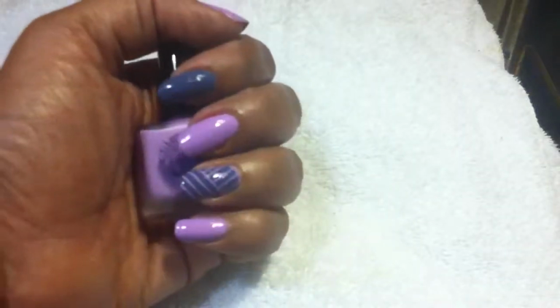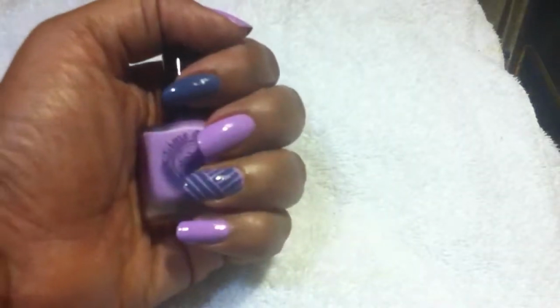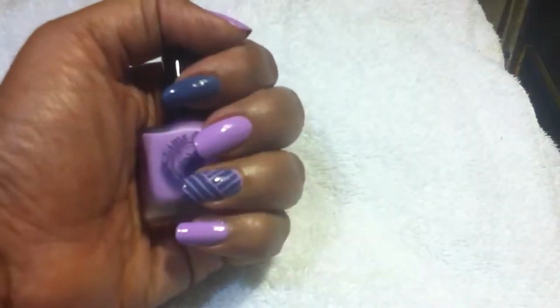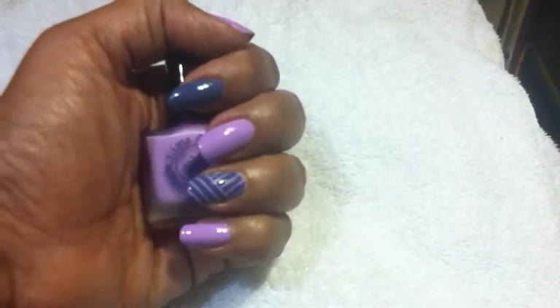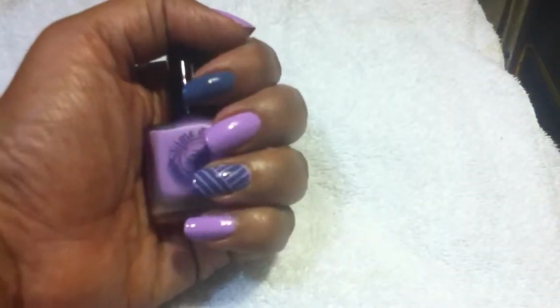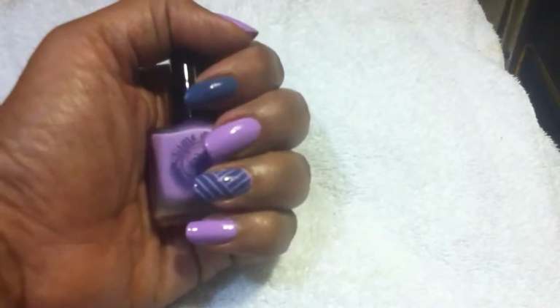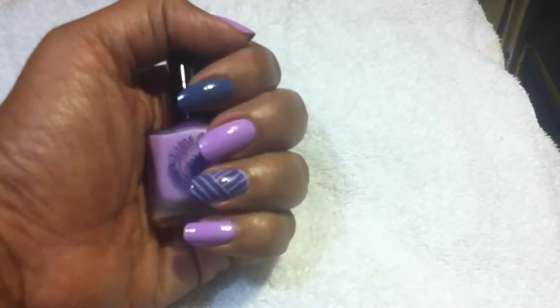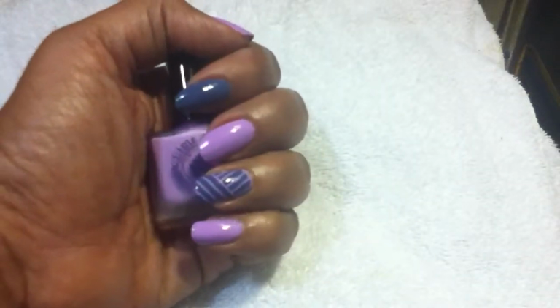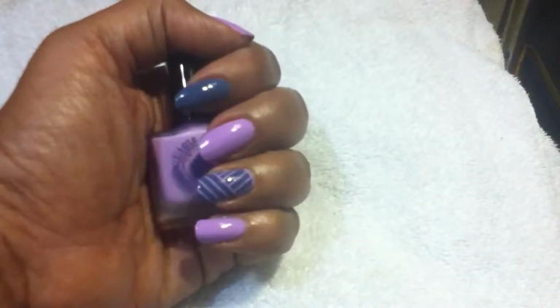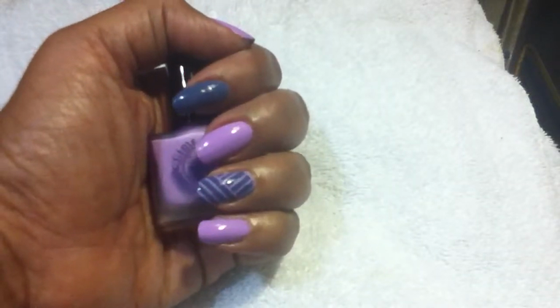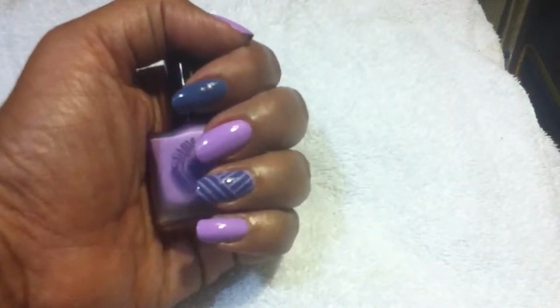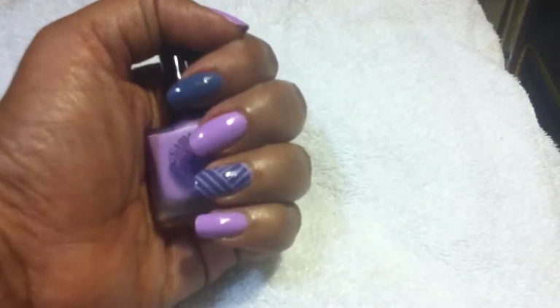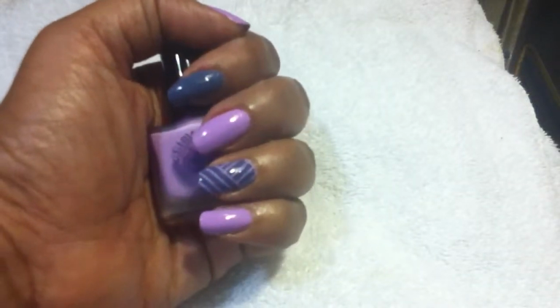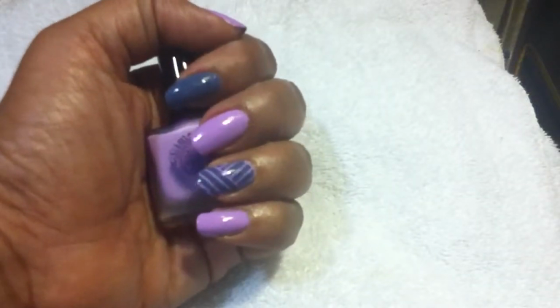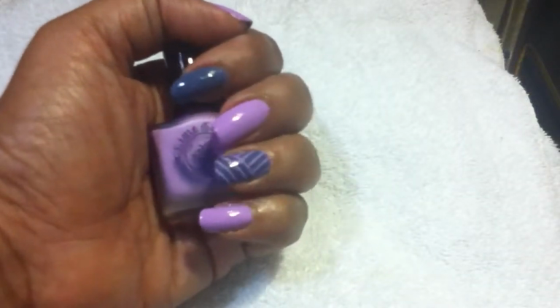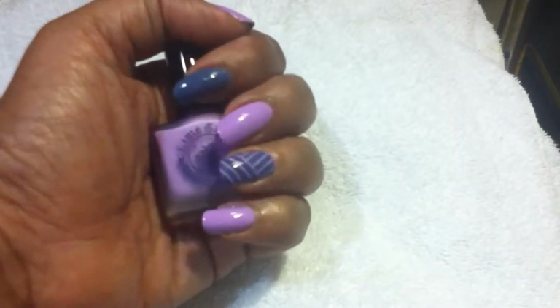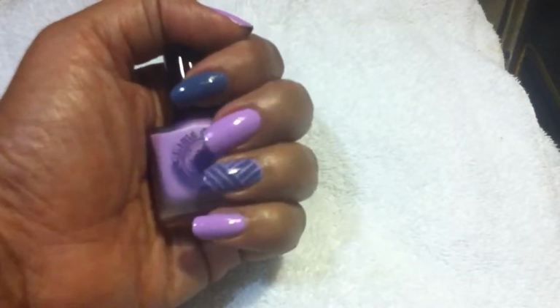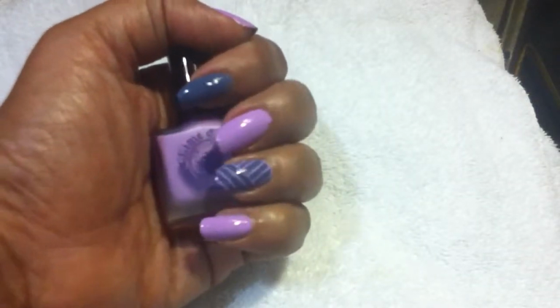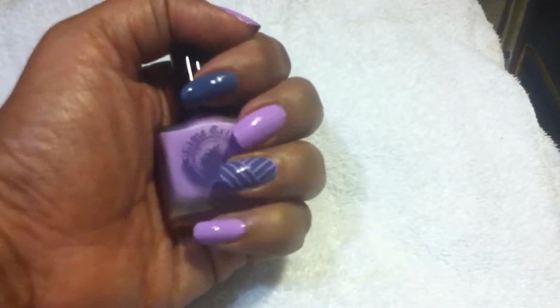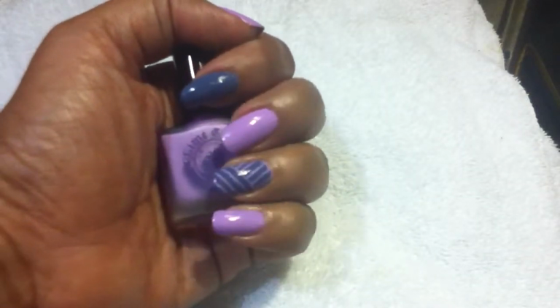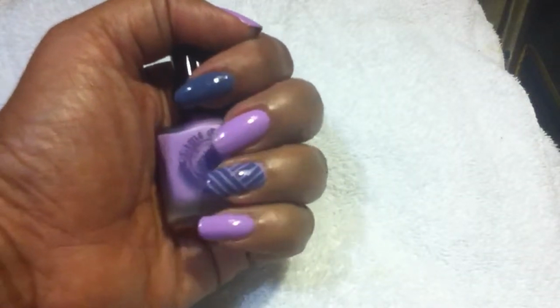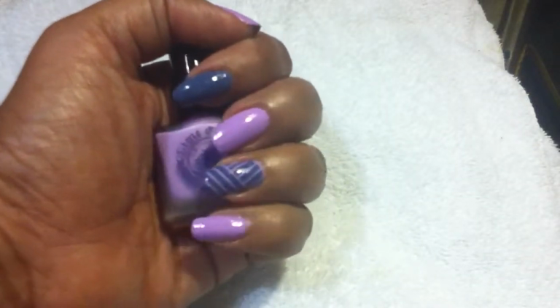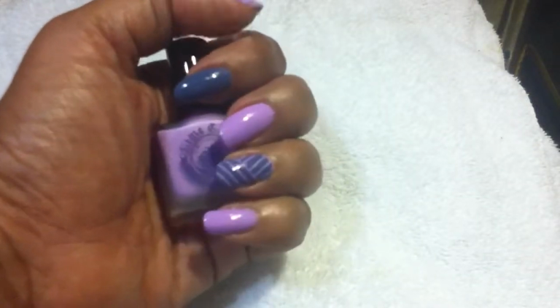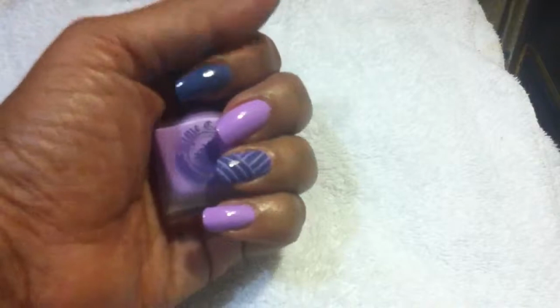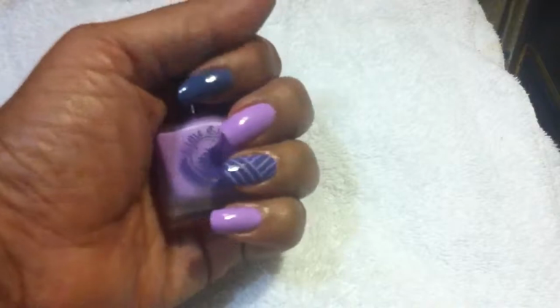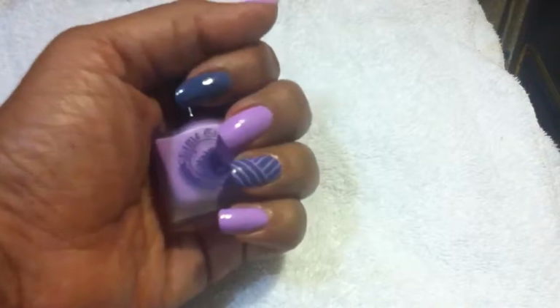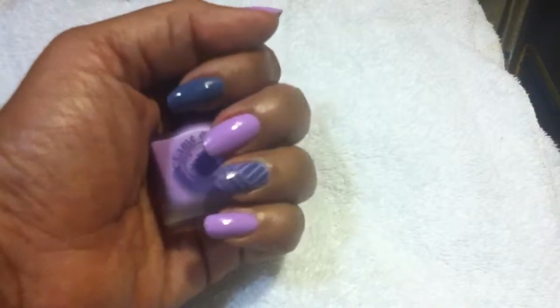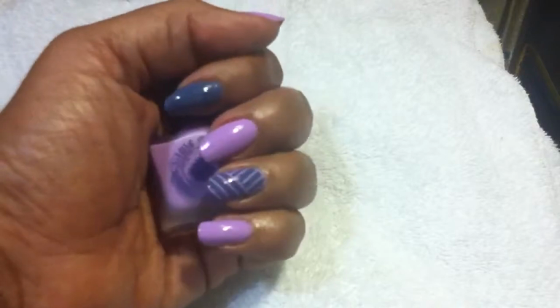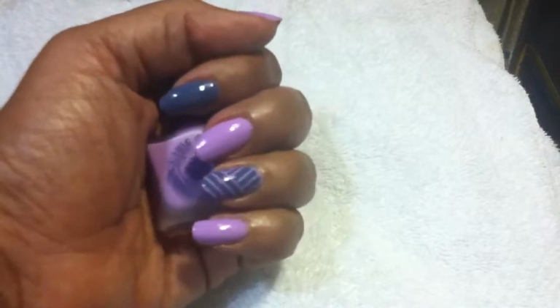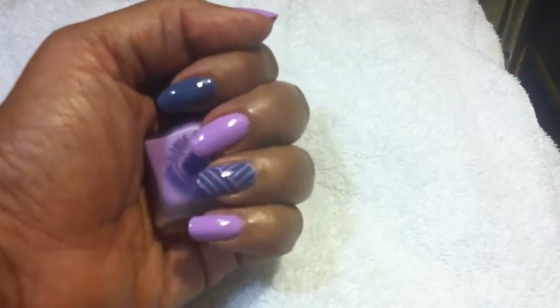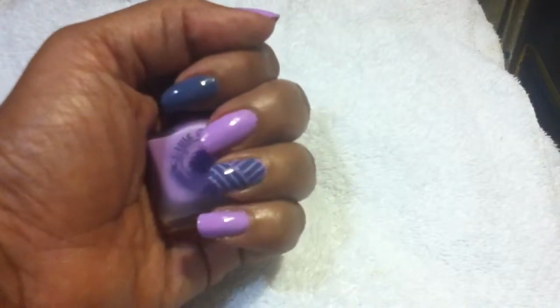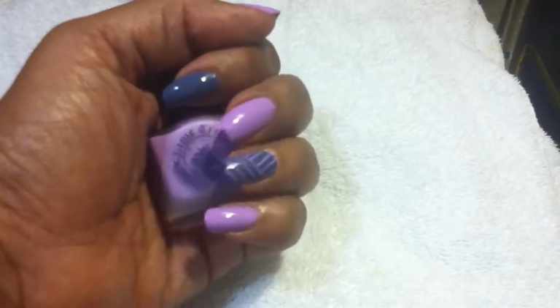Hey everyone, it's Represented 50 Plus. I just wanted to show you this nice manicure I finished doing.